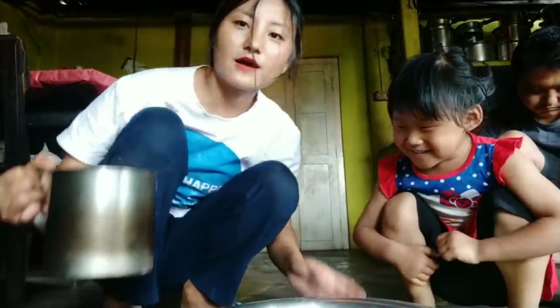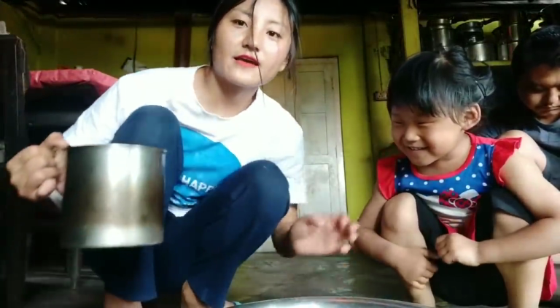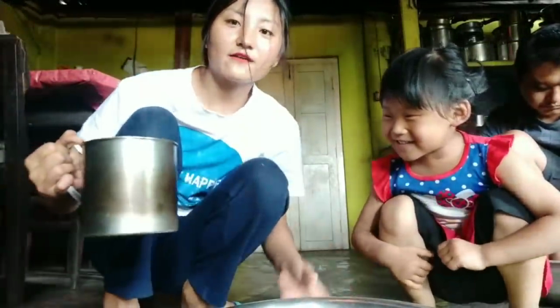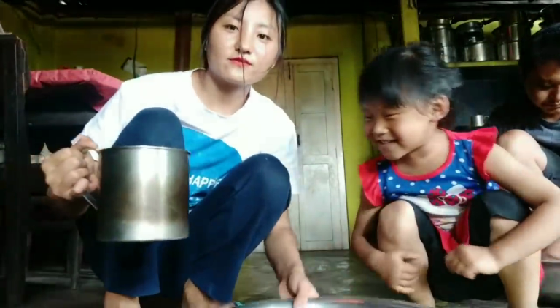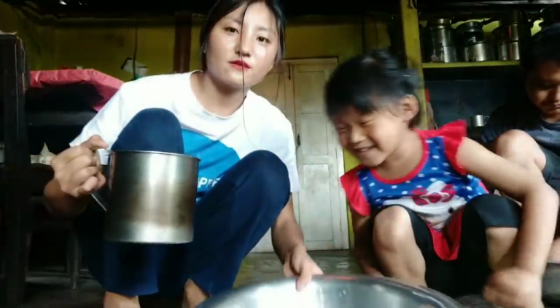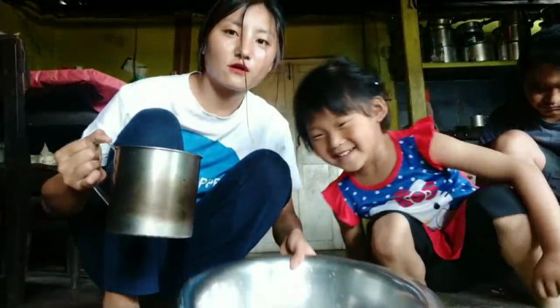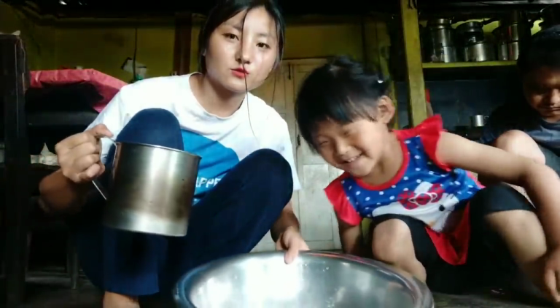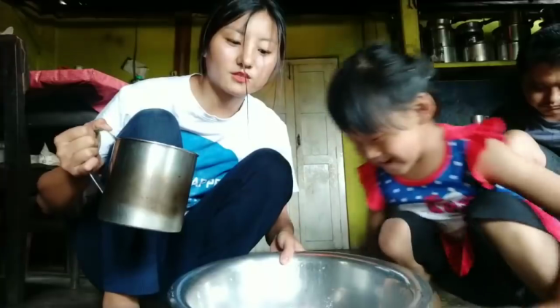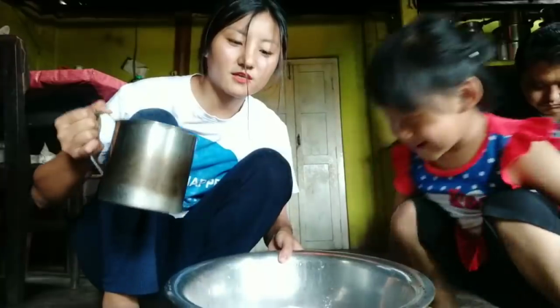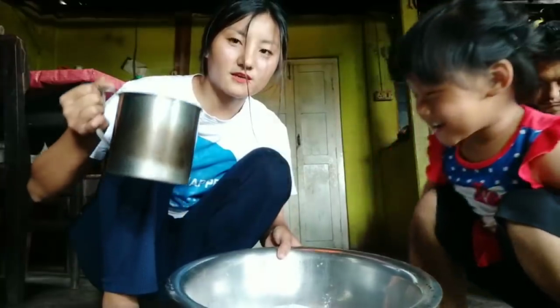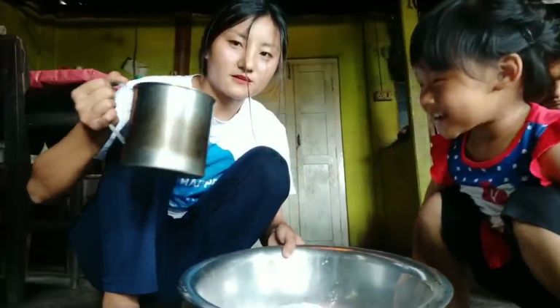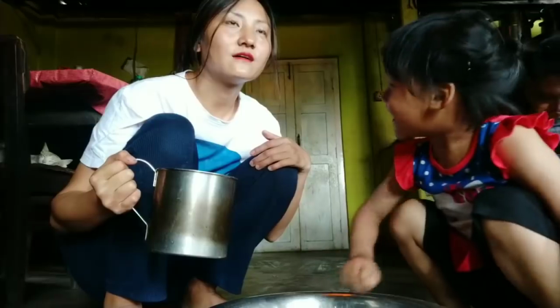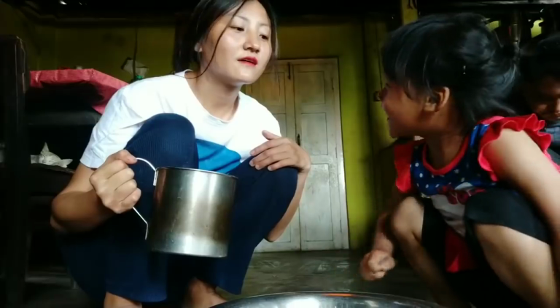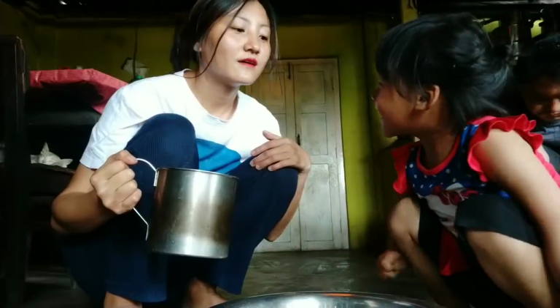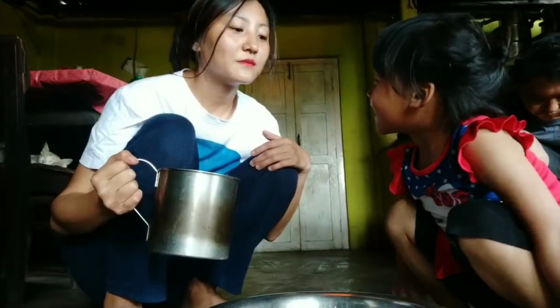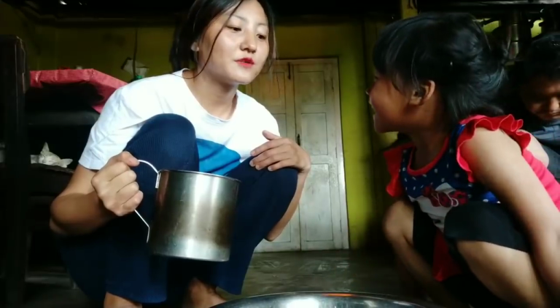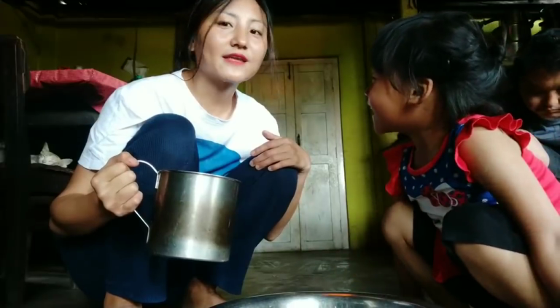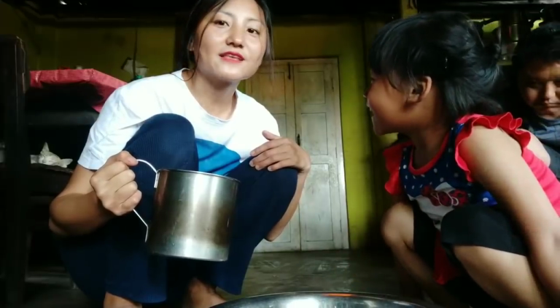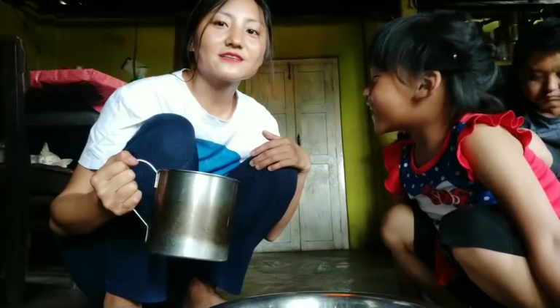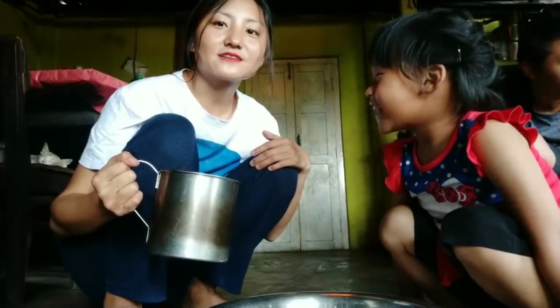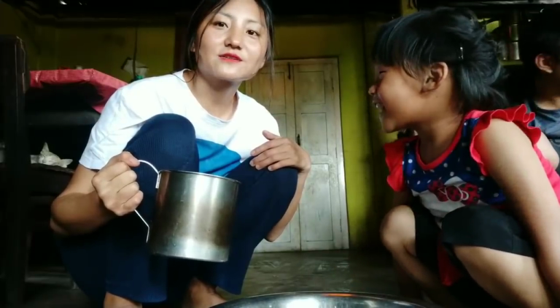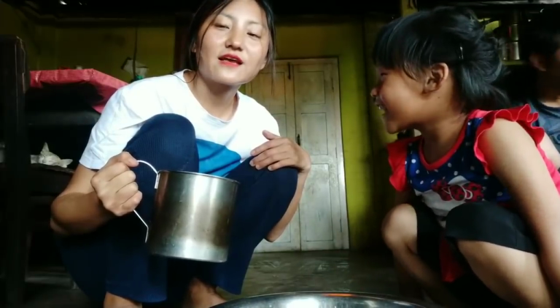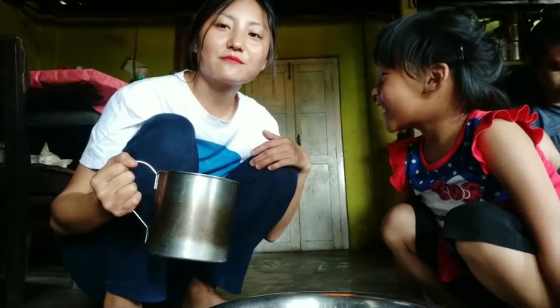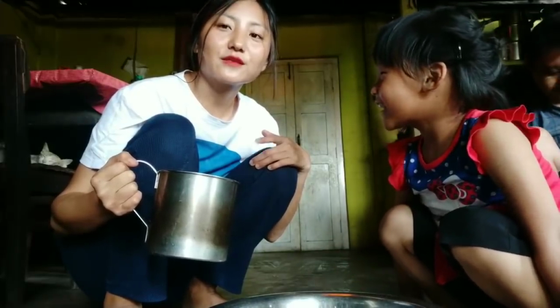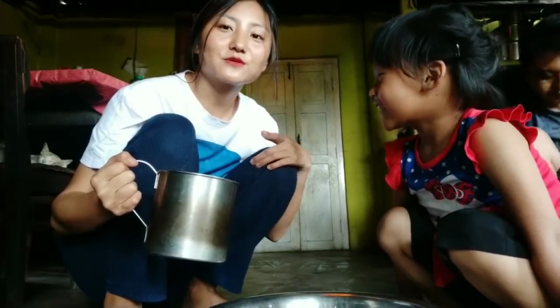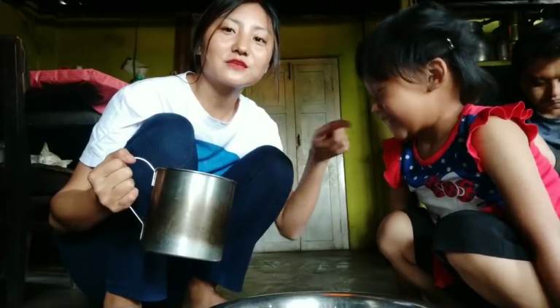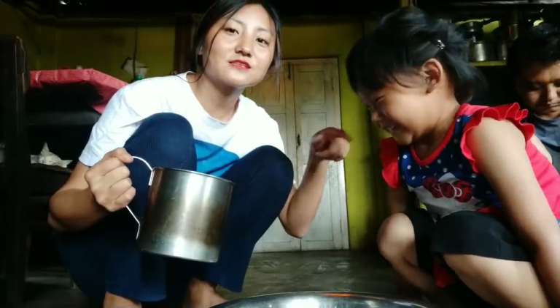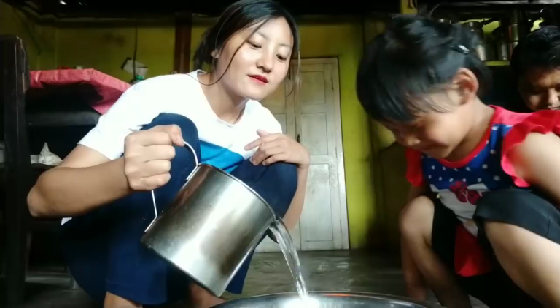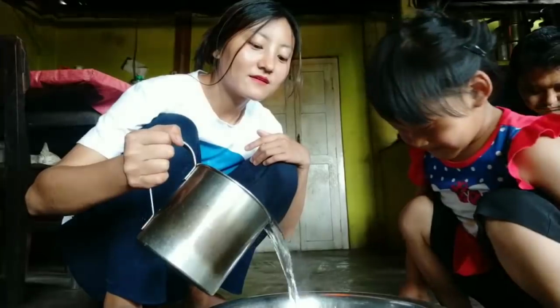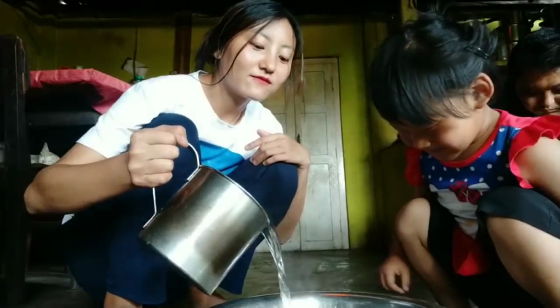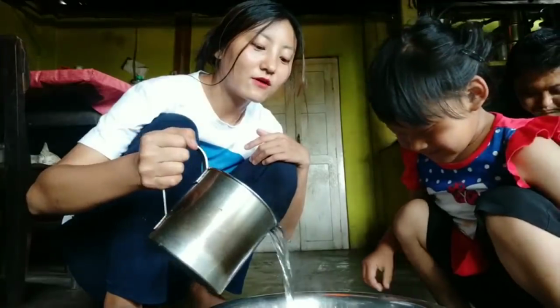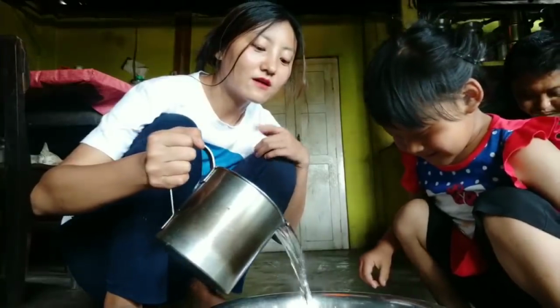So I have hot water here. My niece is going to help me build this flour dough.